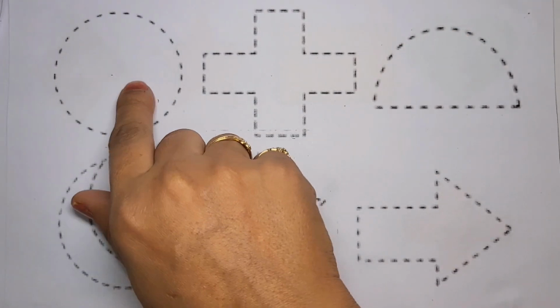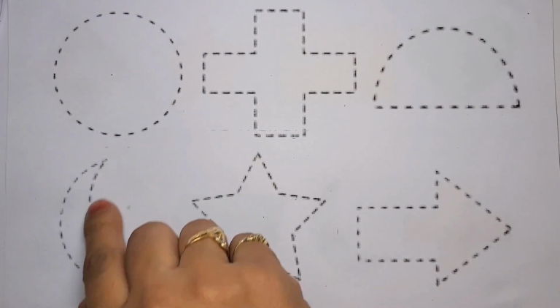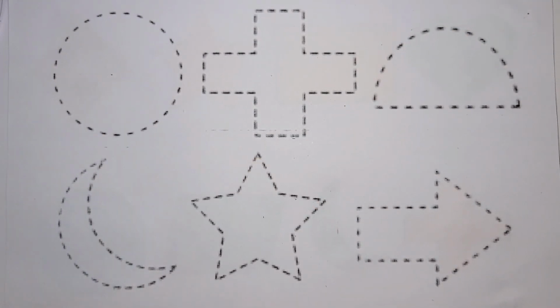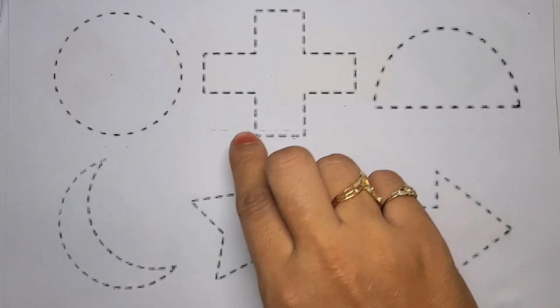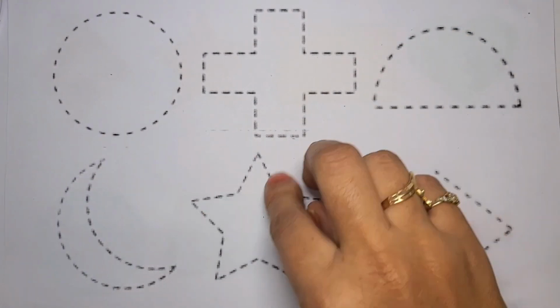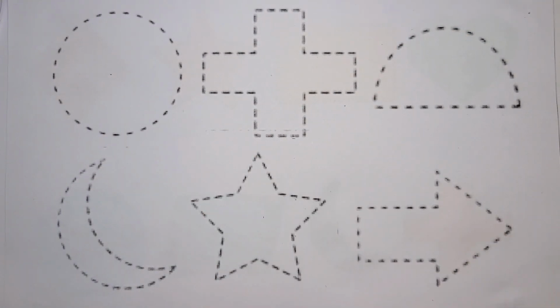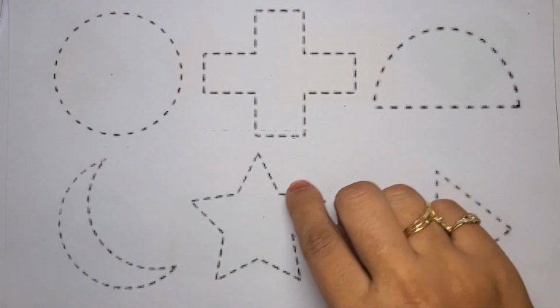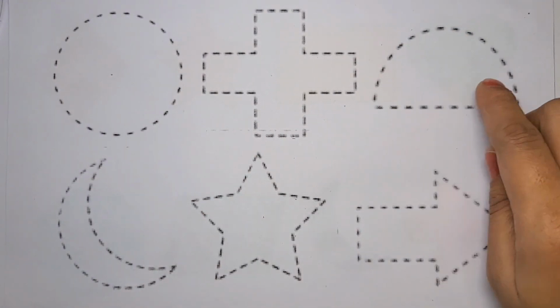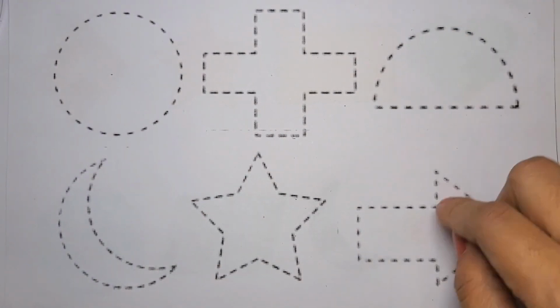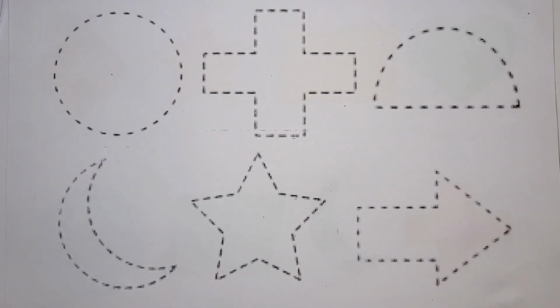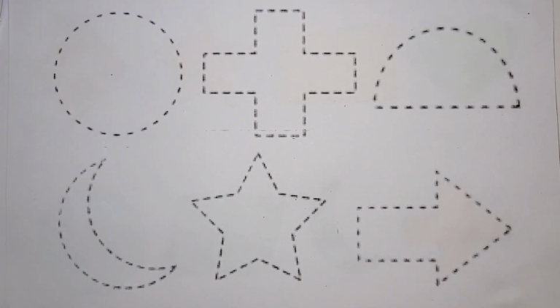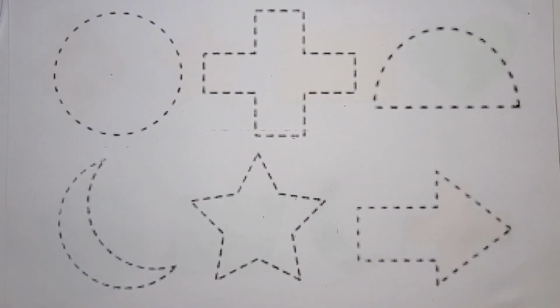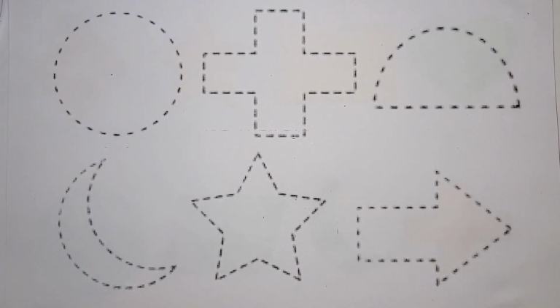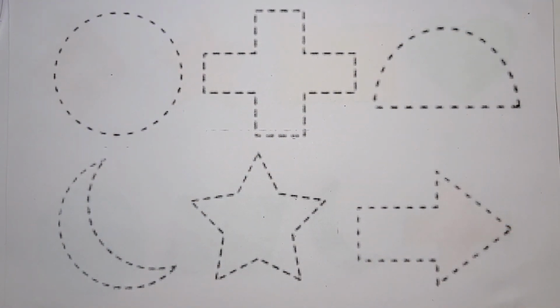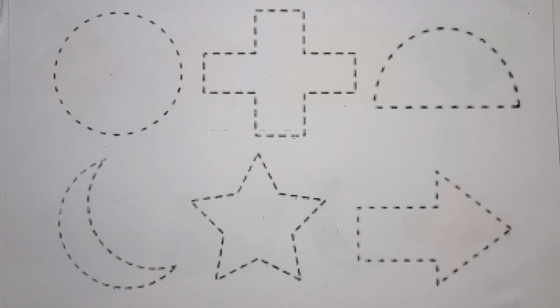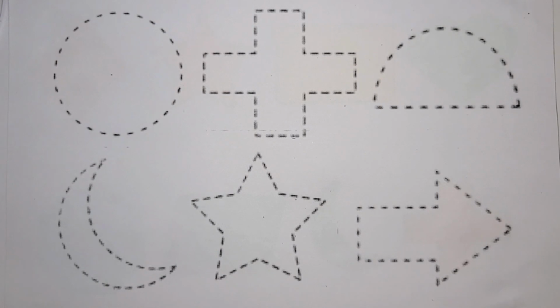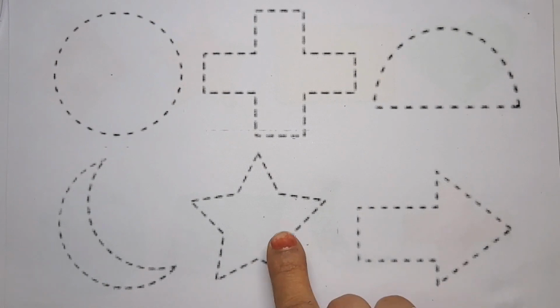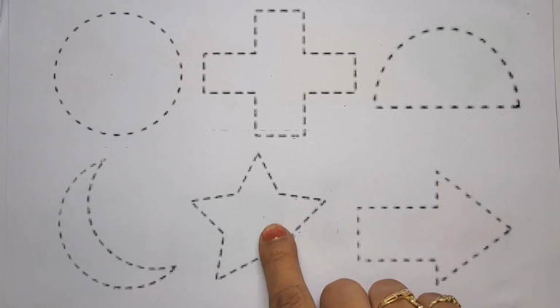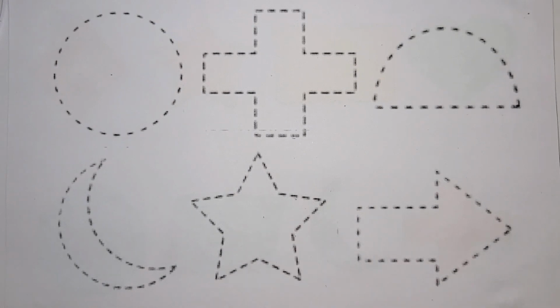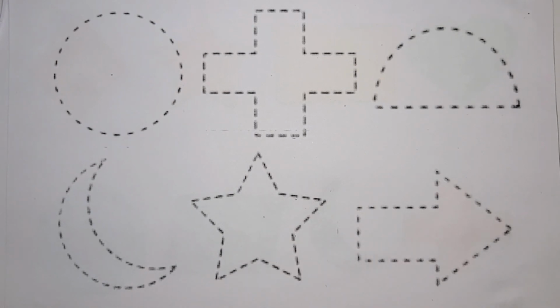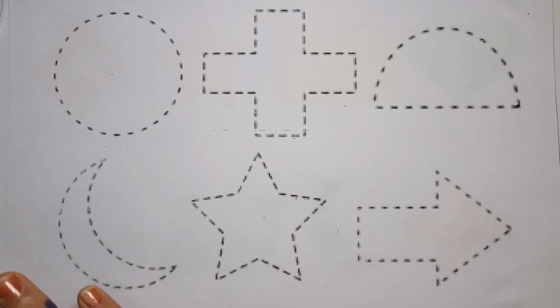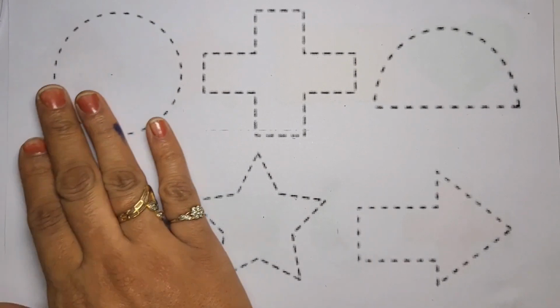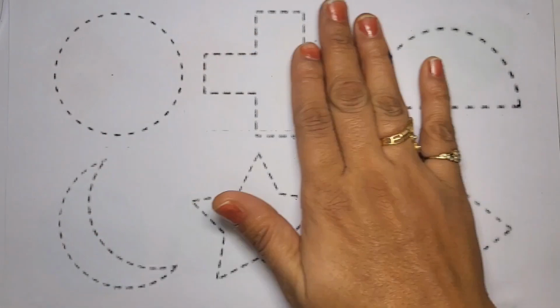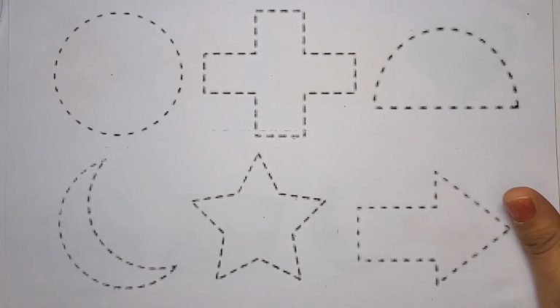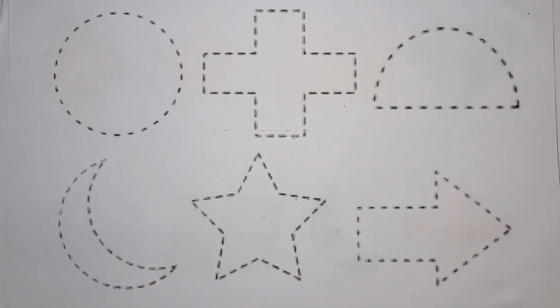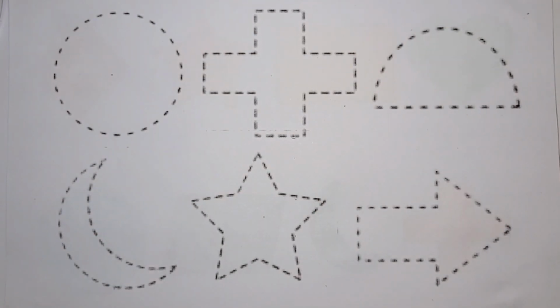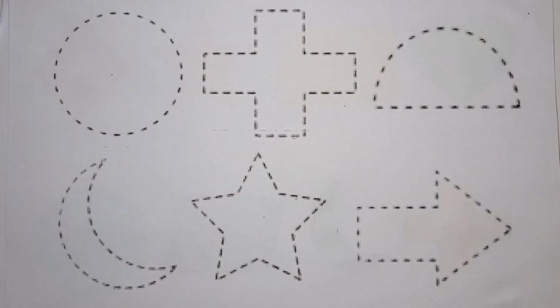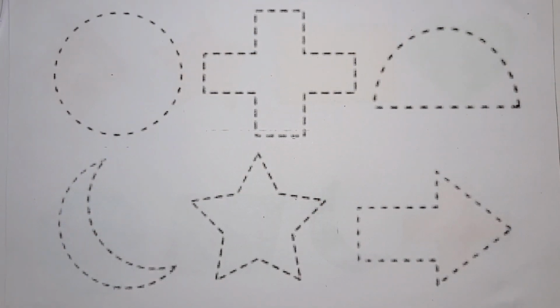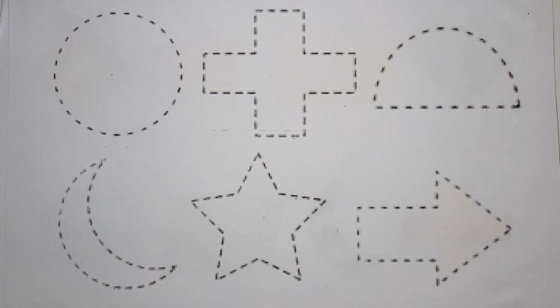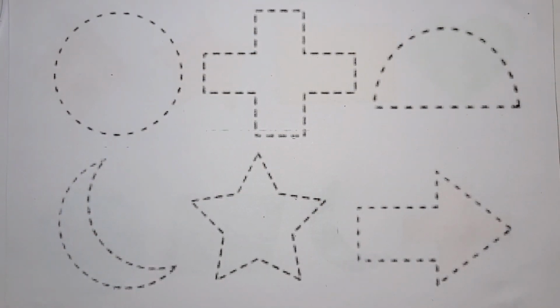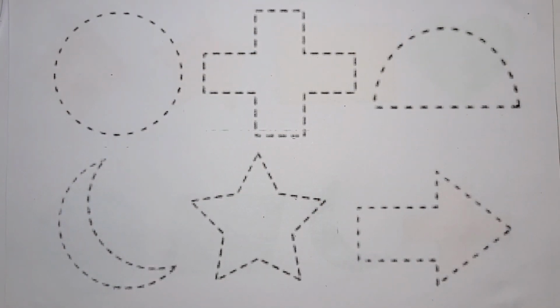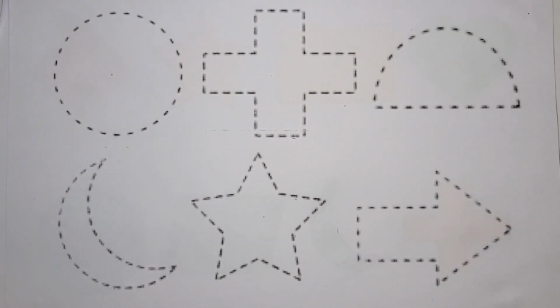Circle shape, cross shape, semi-circle shape, crescent shape, star shape, arrow shape. Let's start.